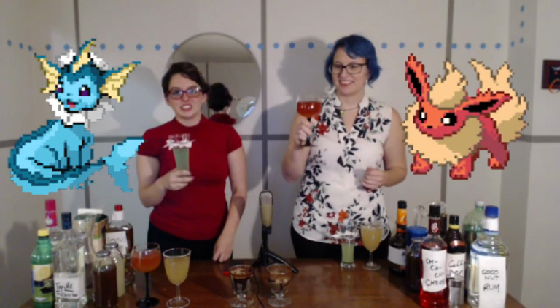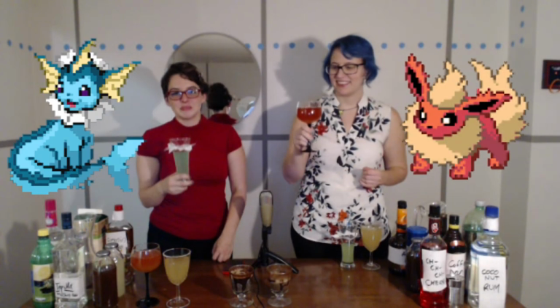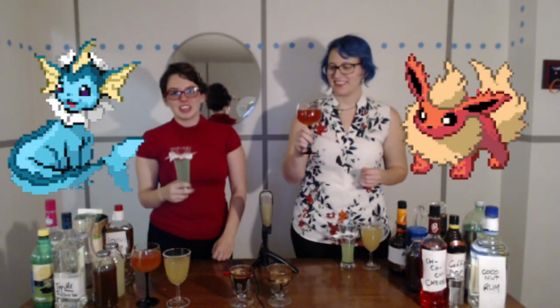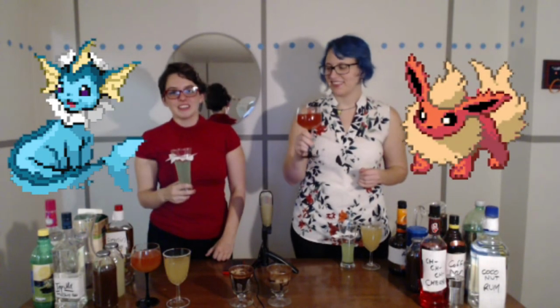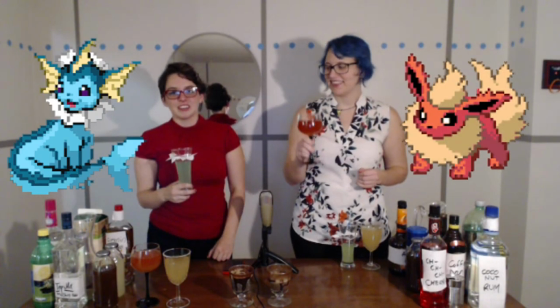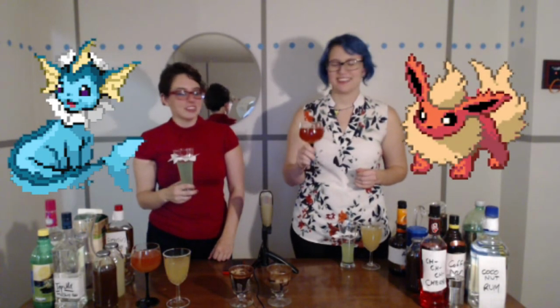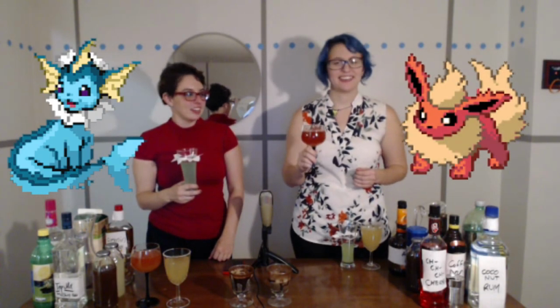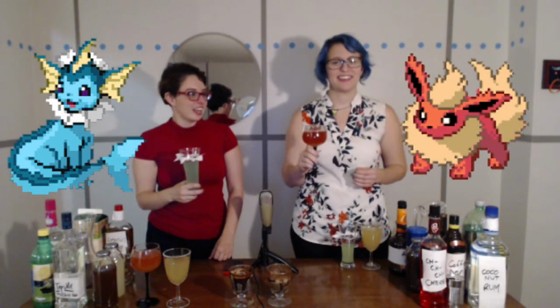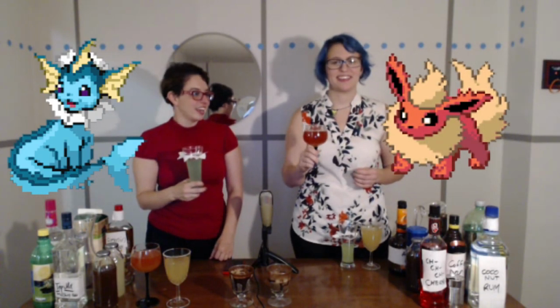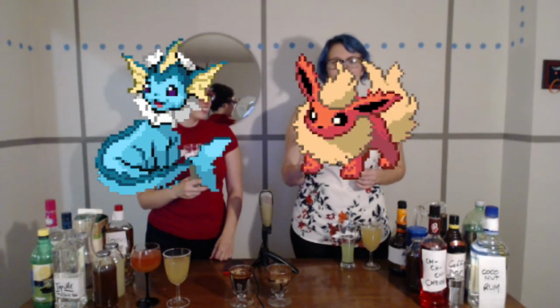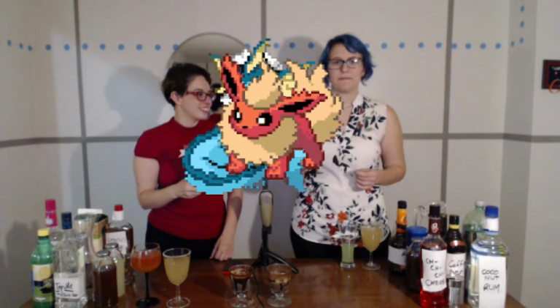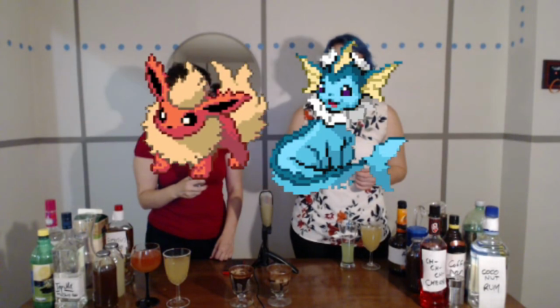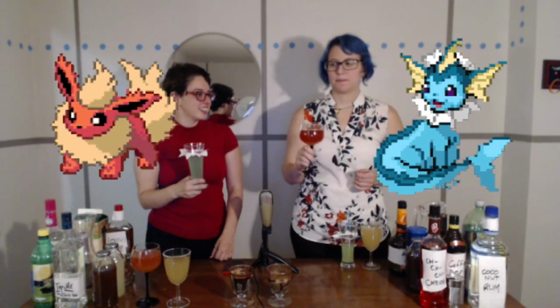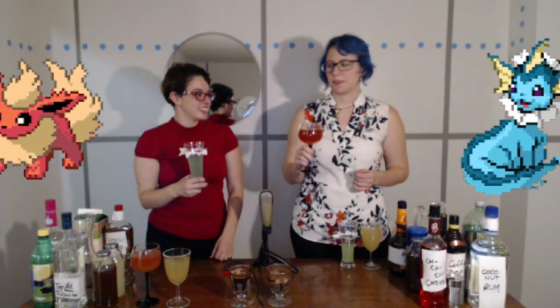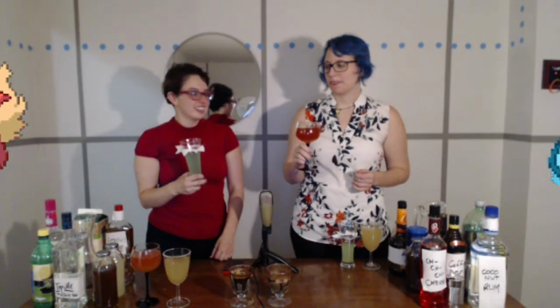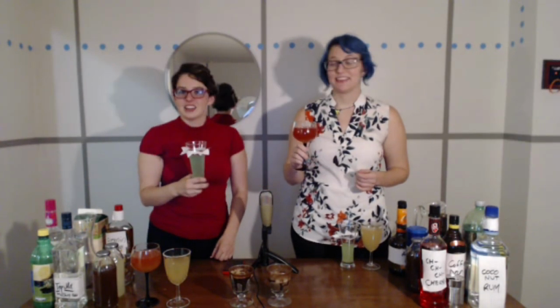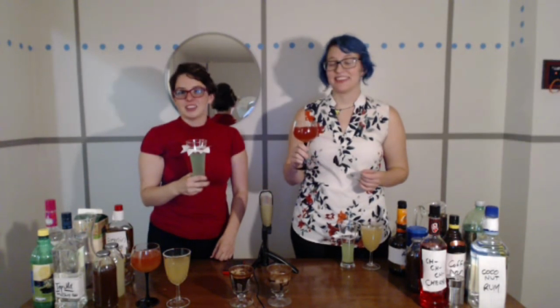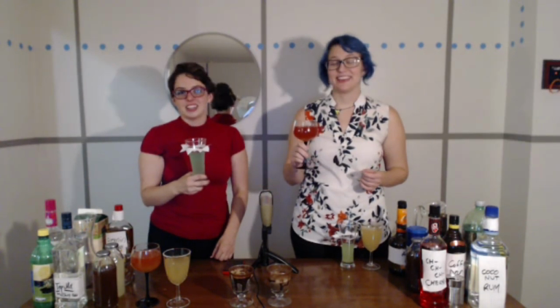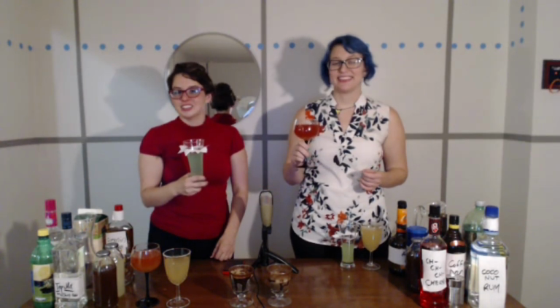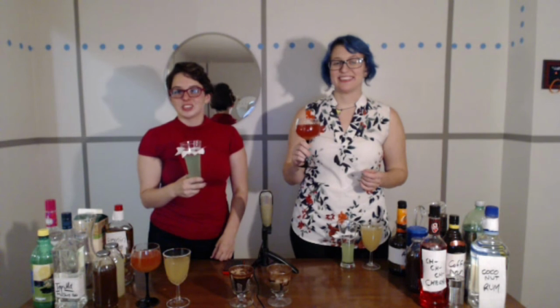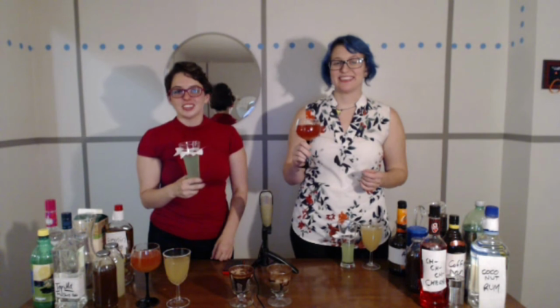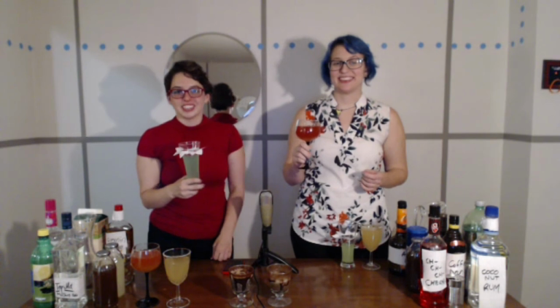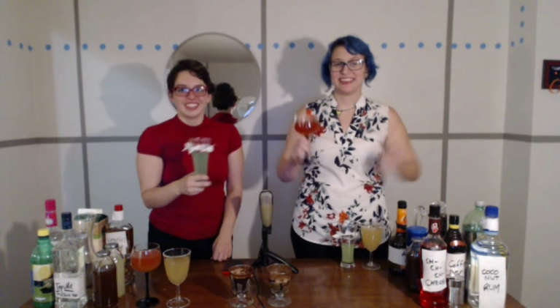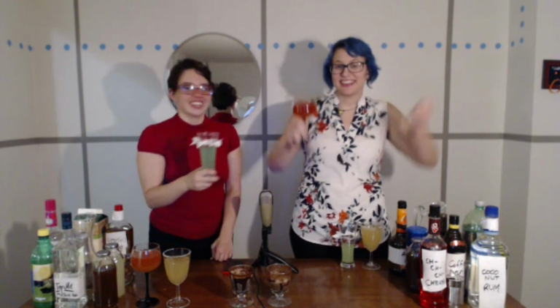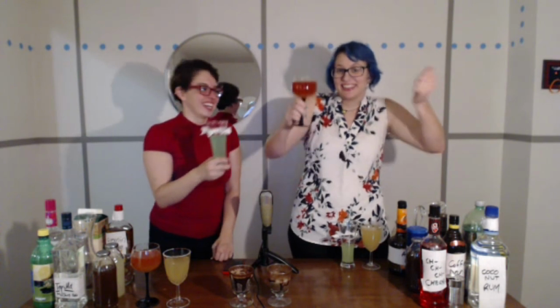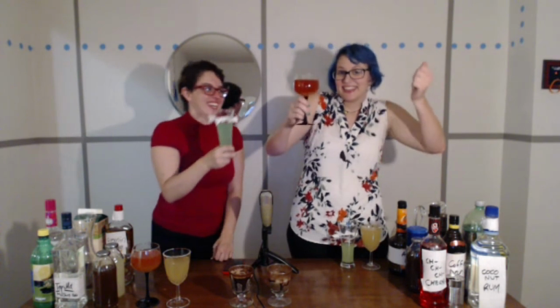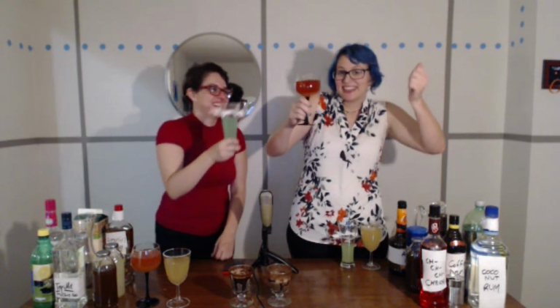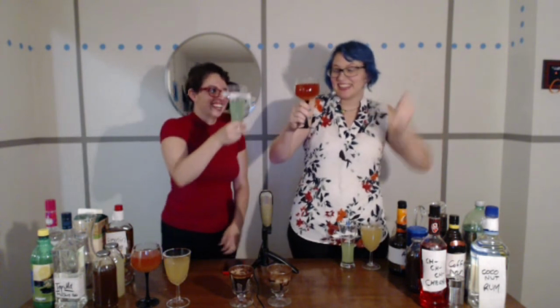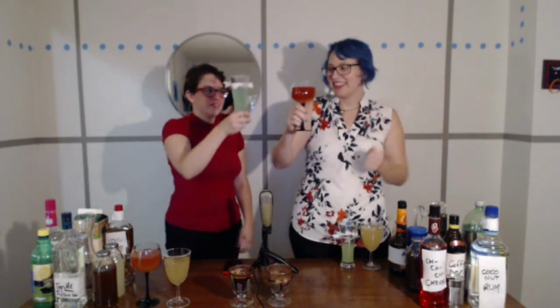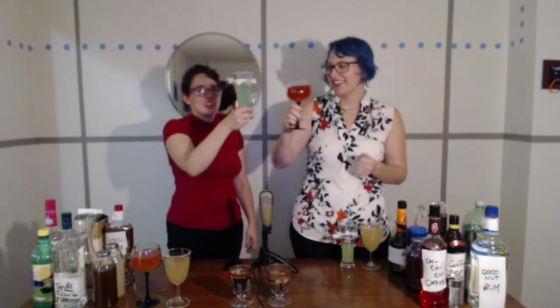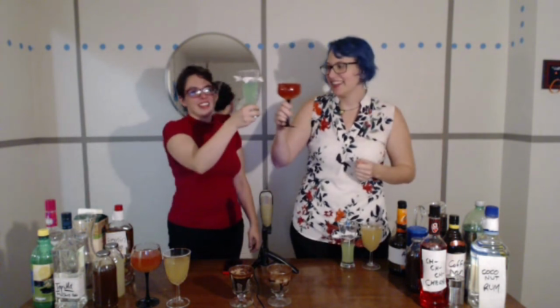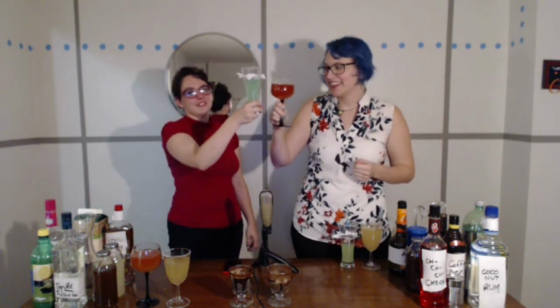Enjoy making your own, and have fun getting drunk. Be safe.